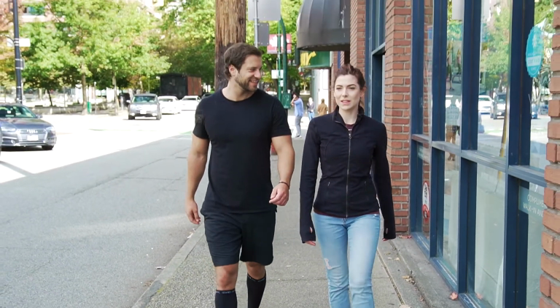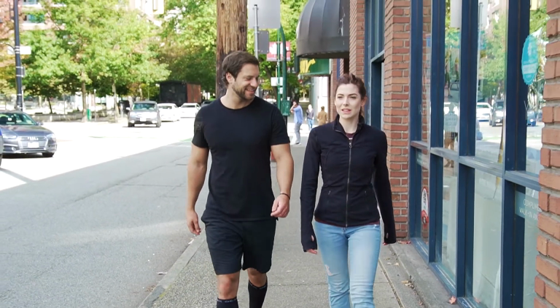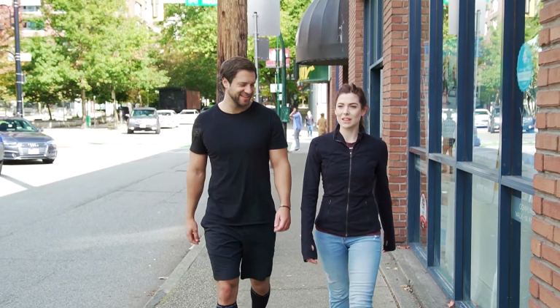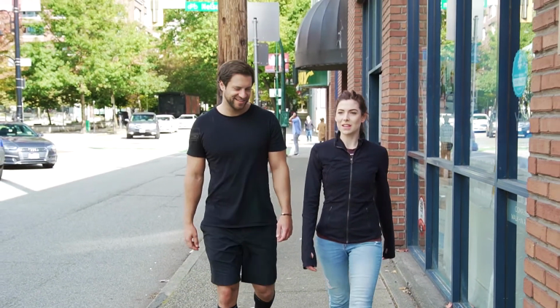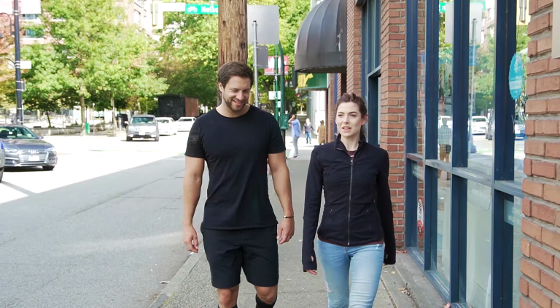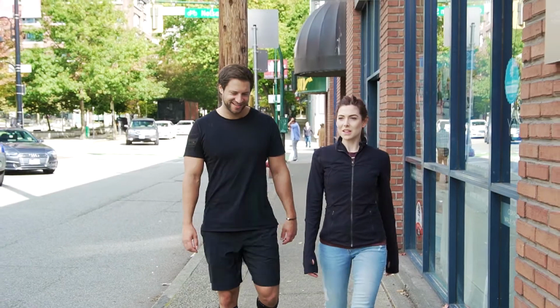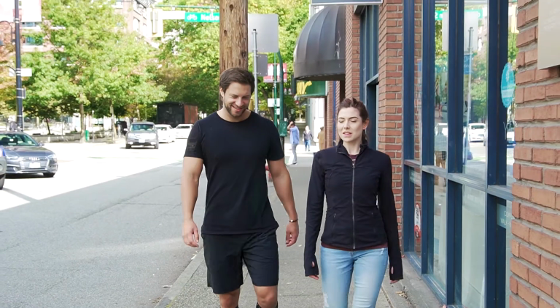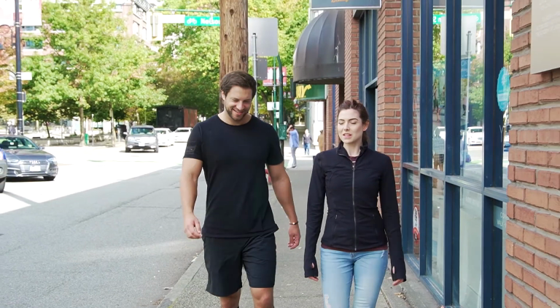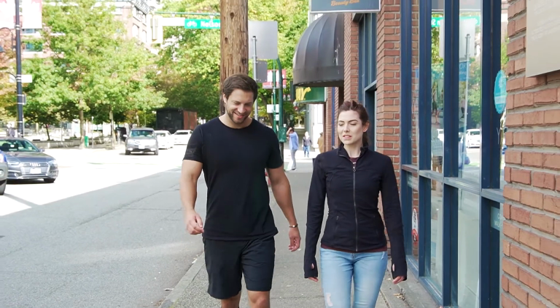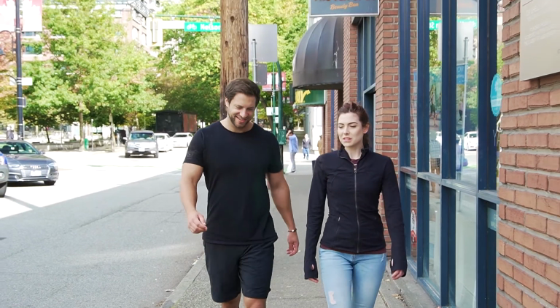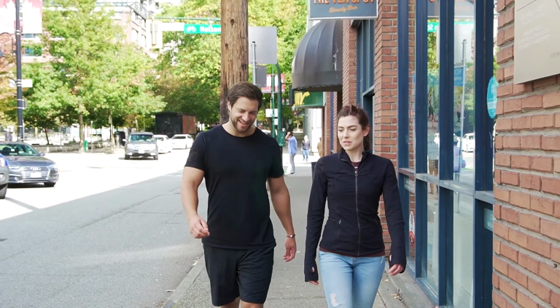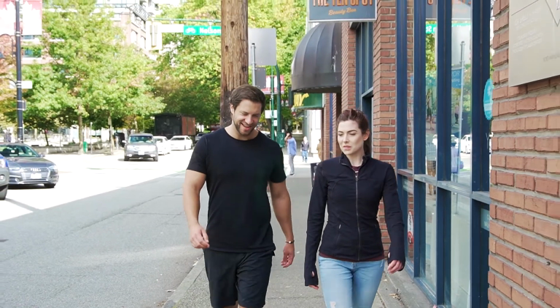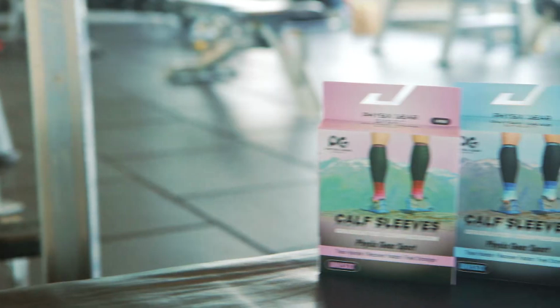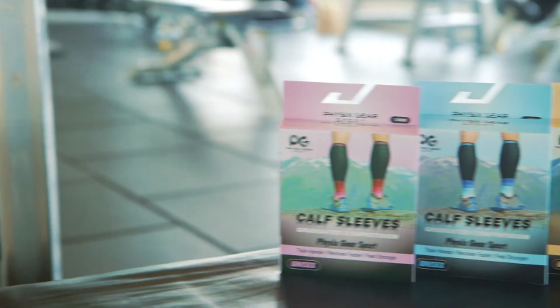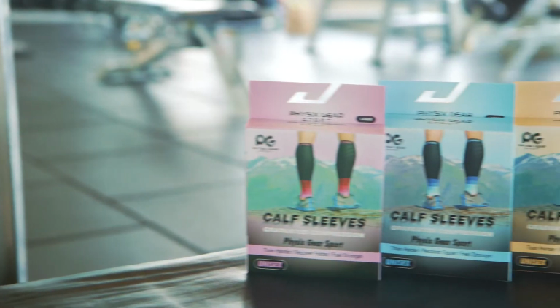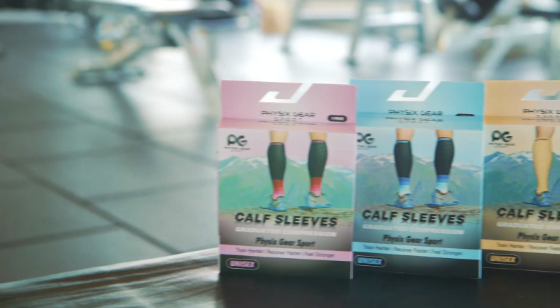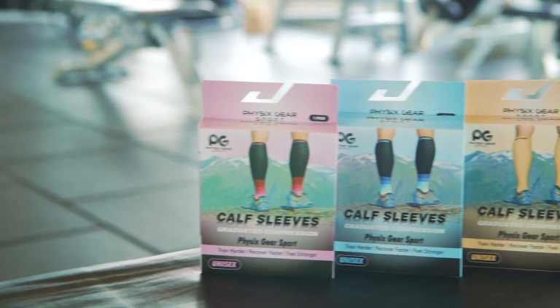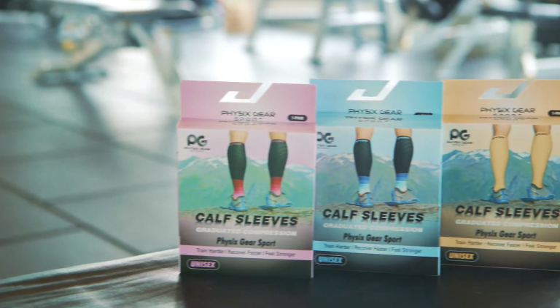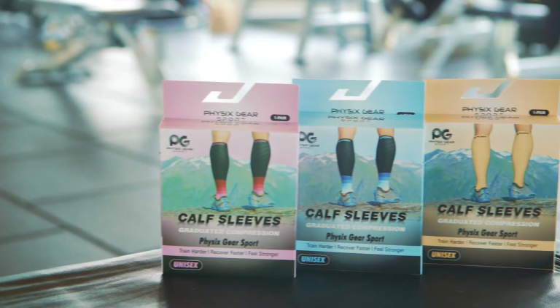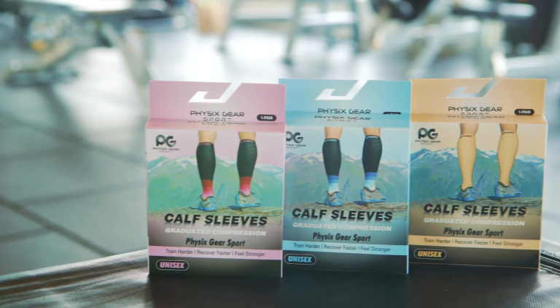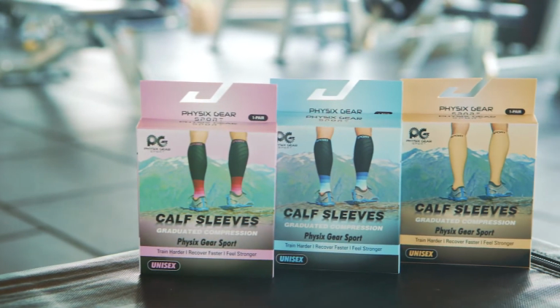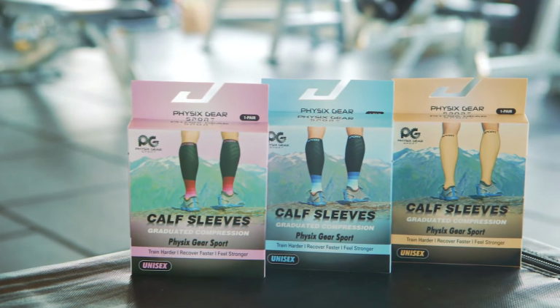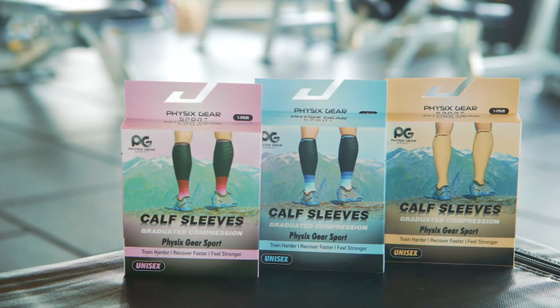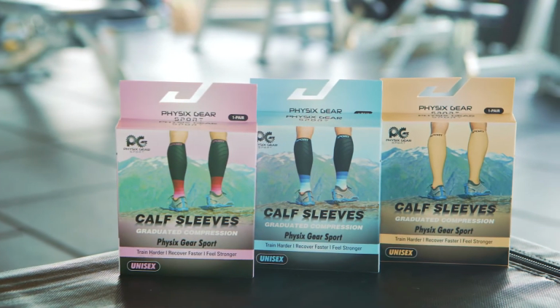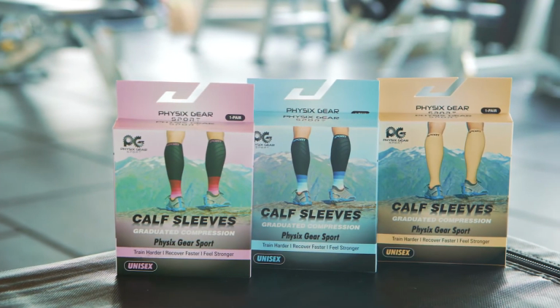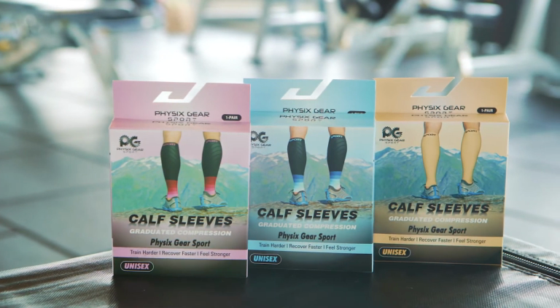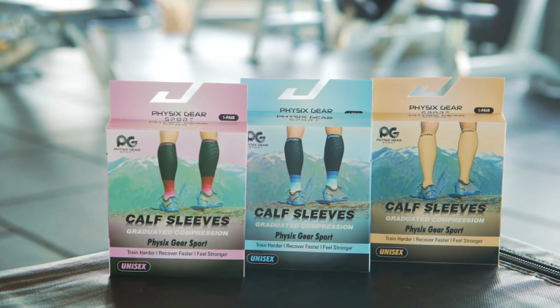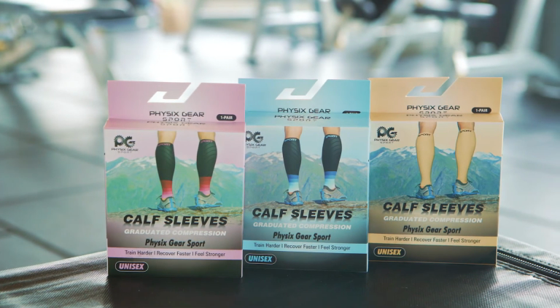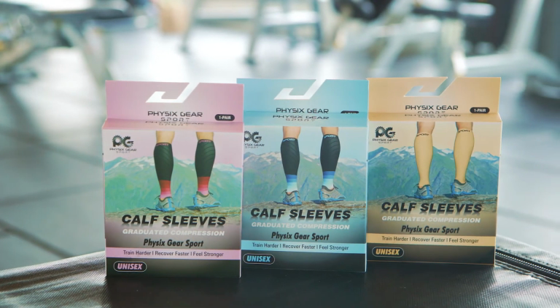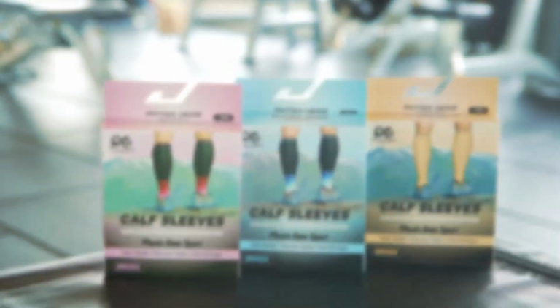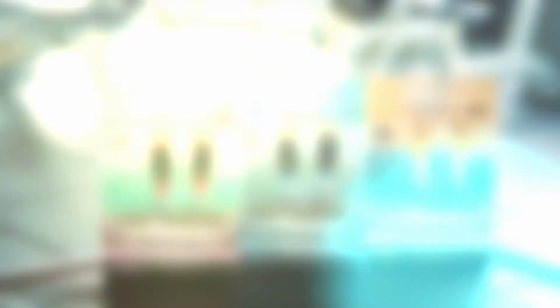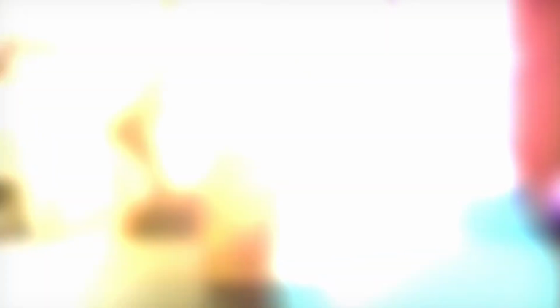Feel uncompromised quality and comfort in your legs with the Physix Gear Sport Compression Calf Sleeves.